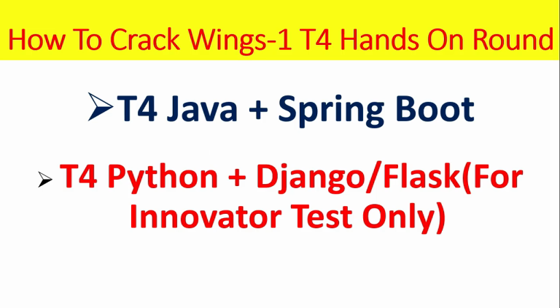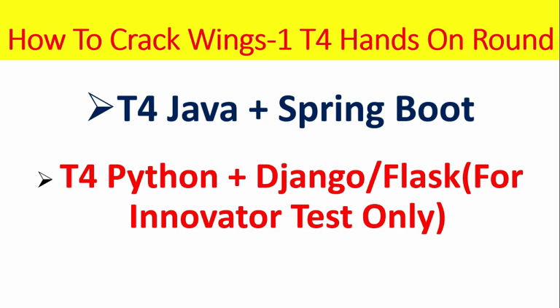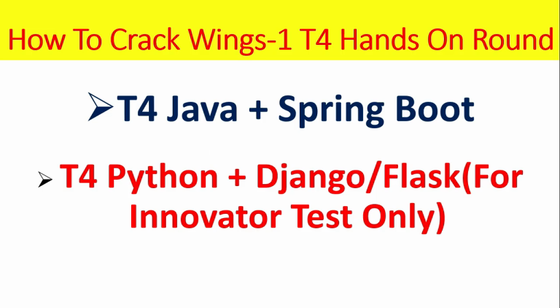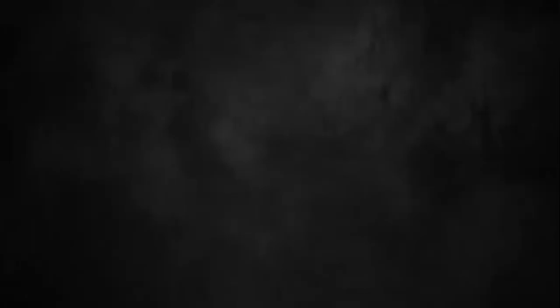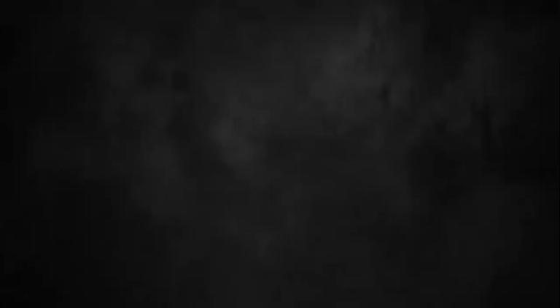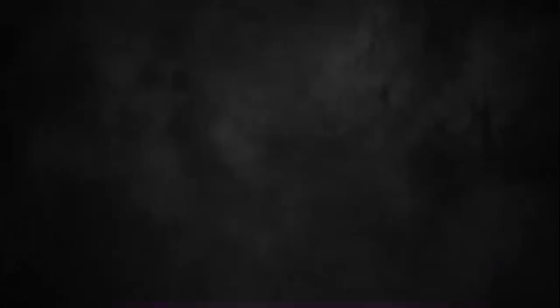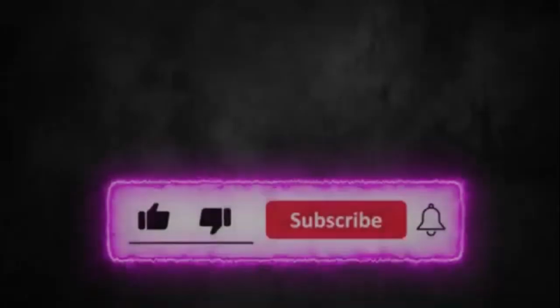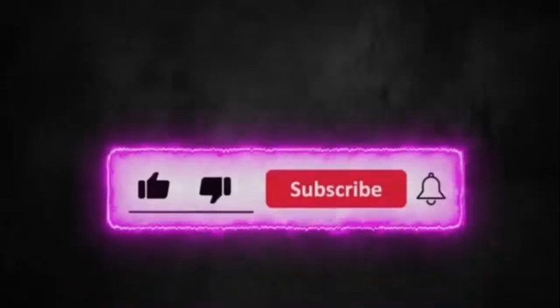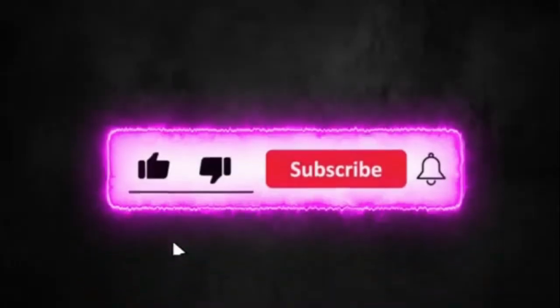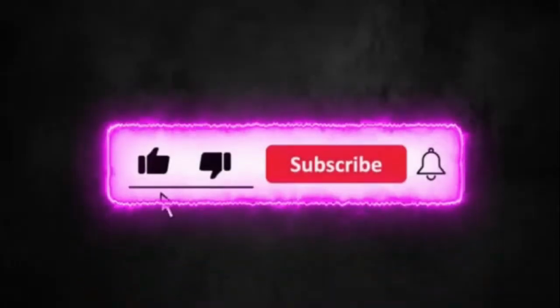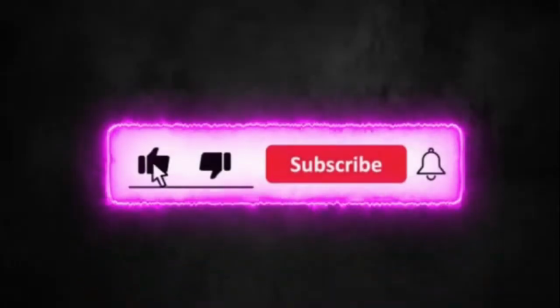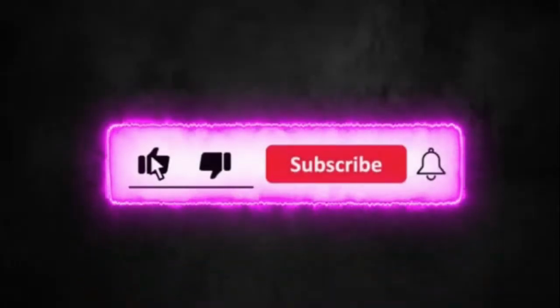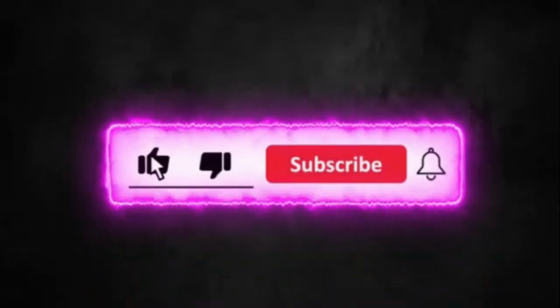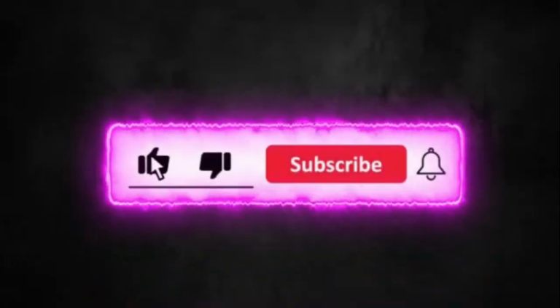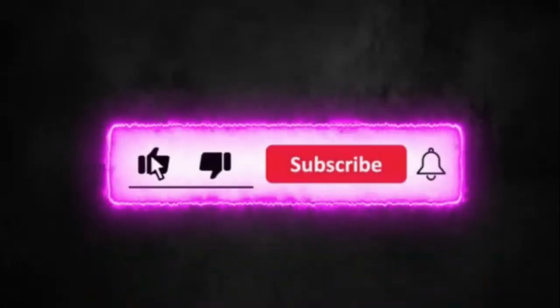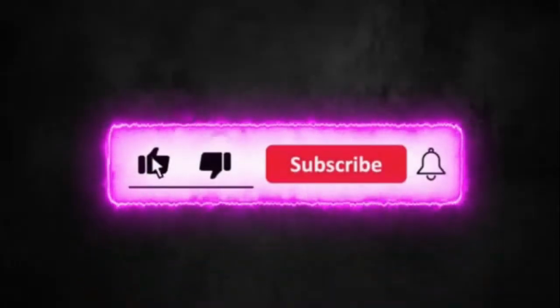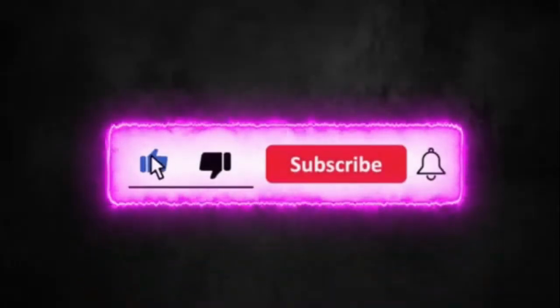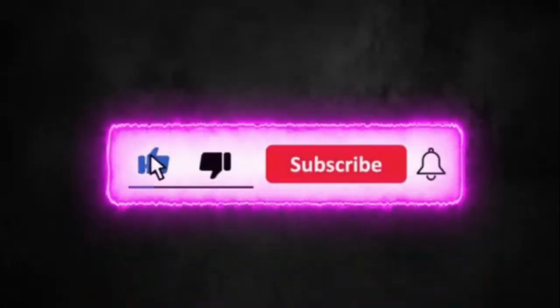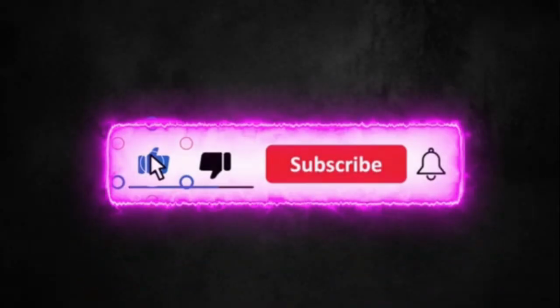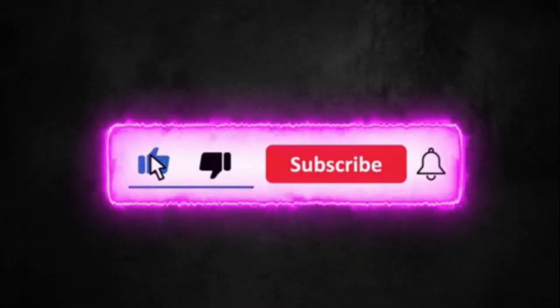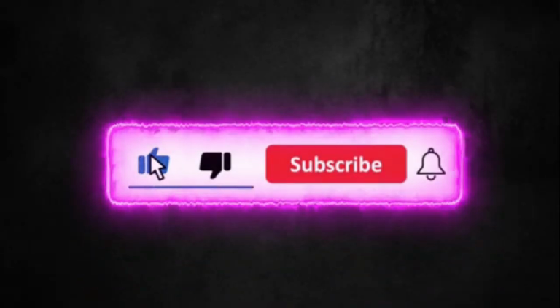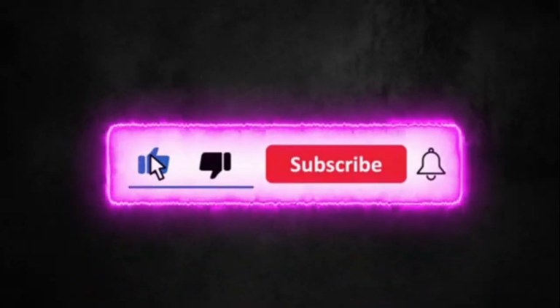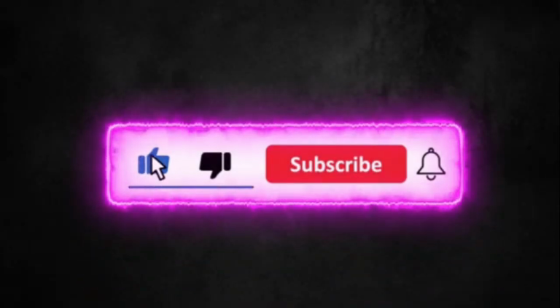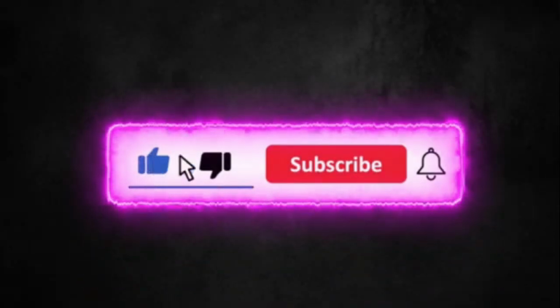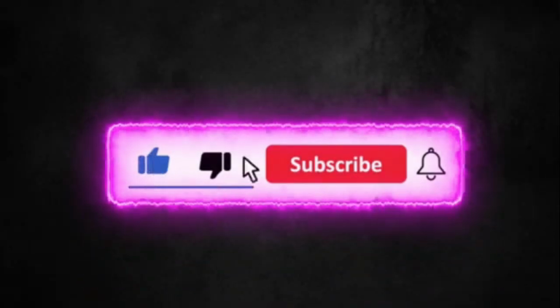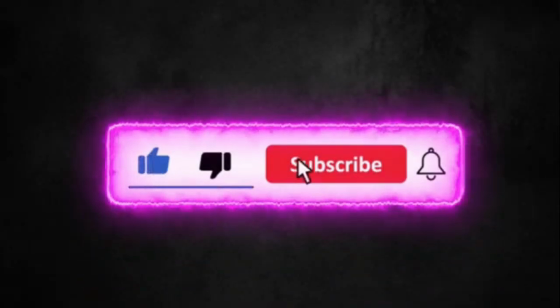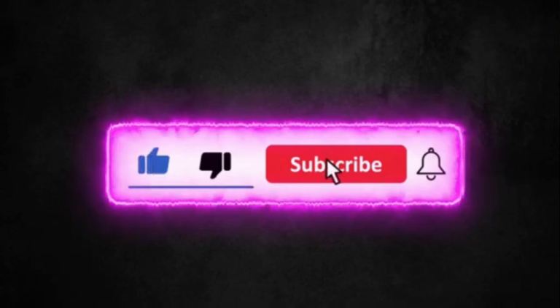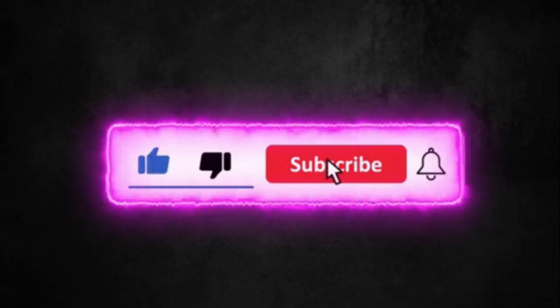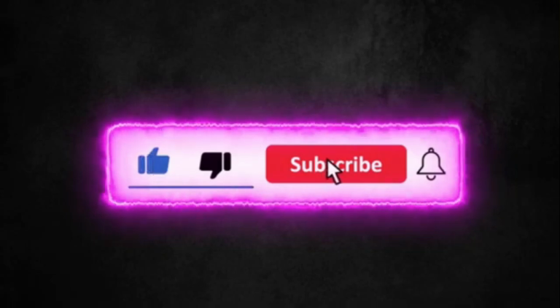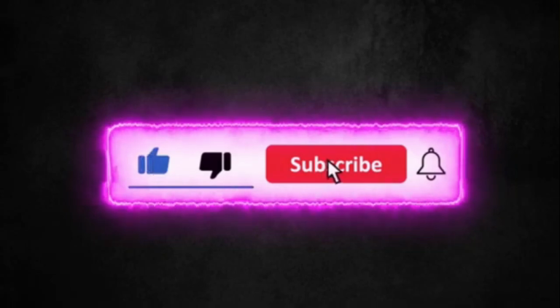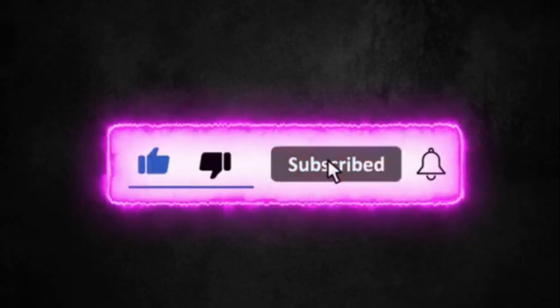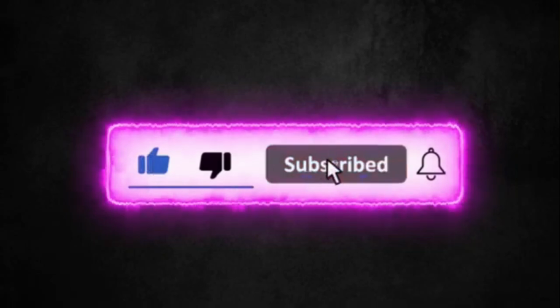Before starting the video, hit a like, subscribe, and share. Let's get started.